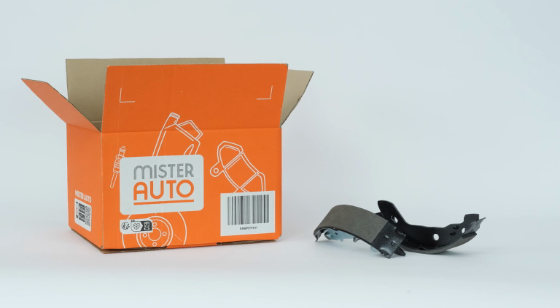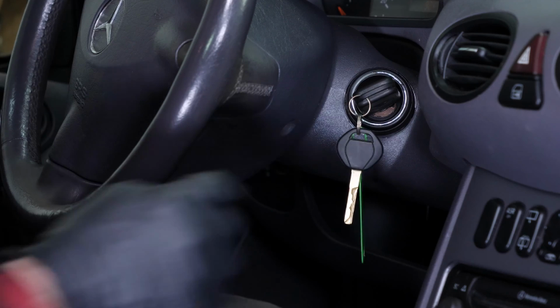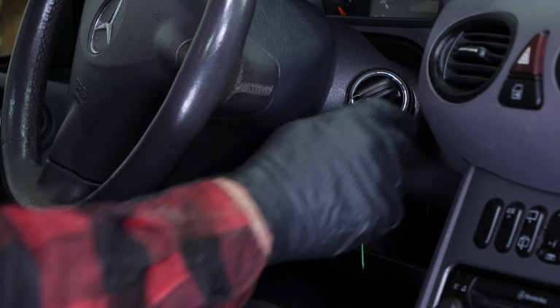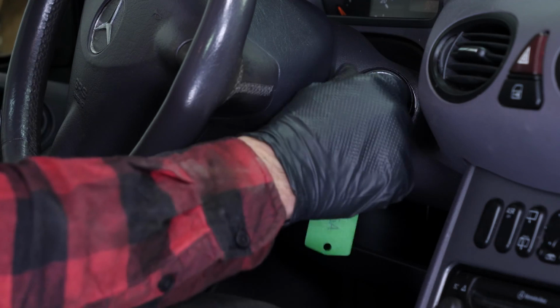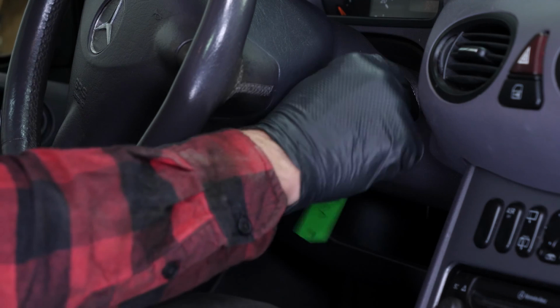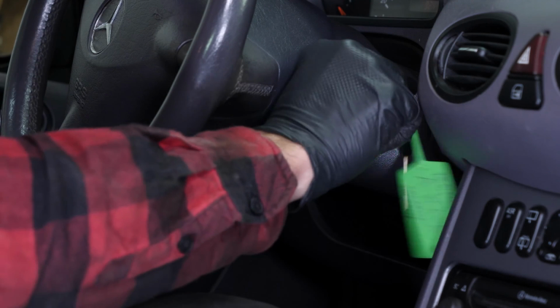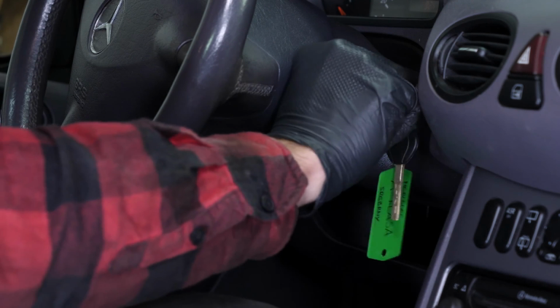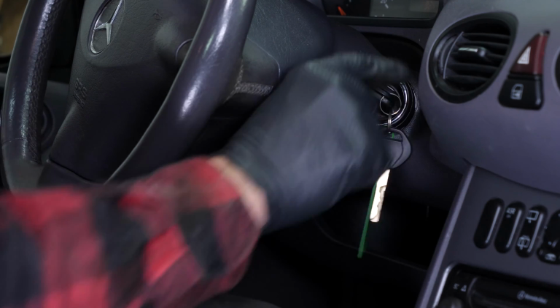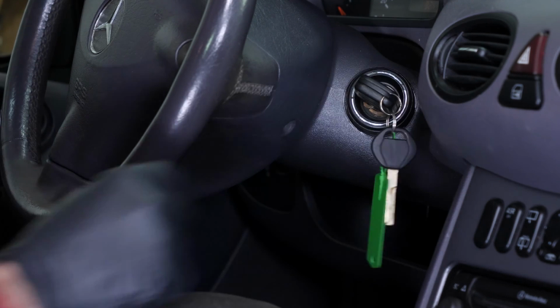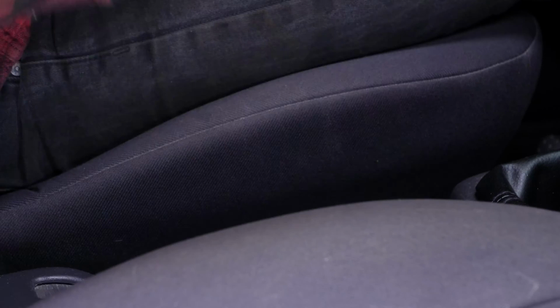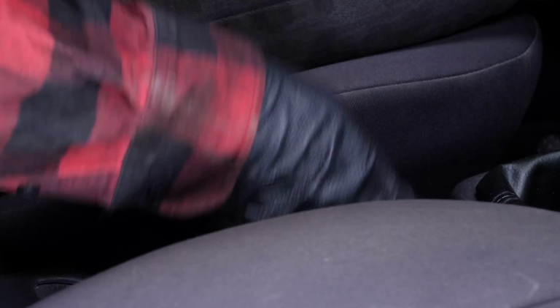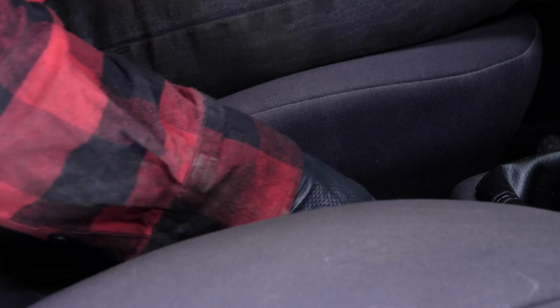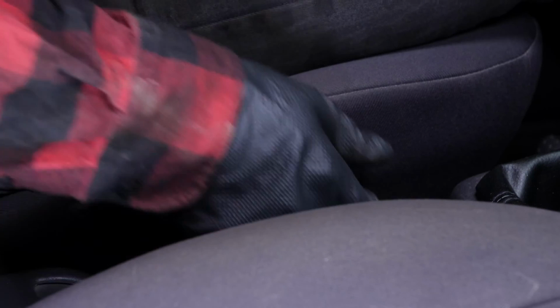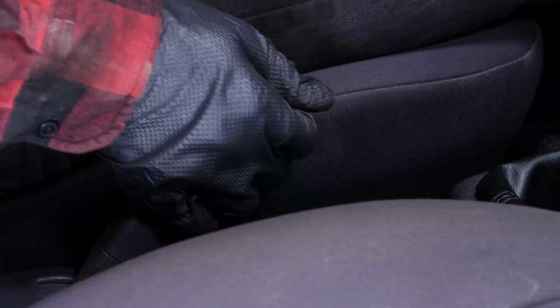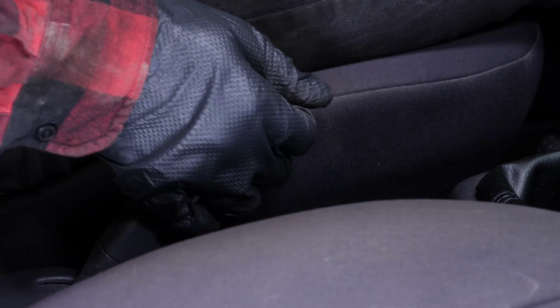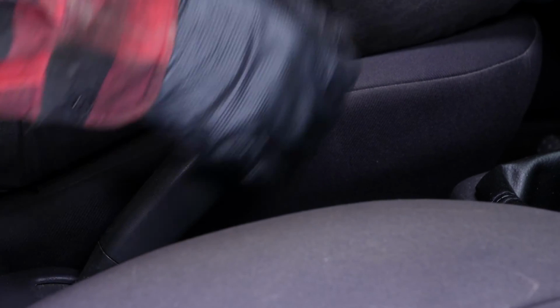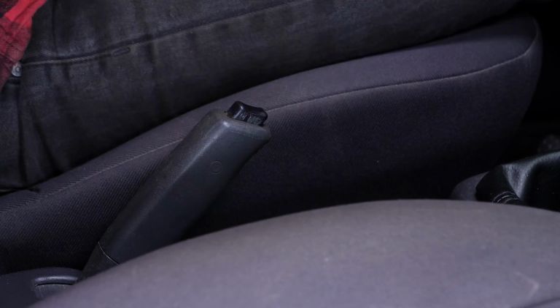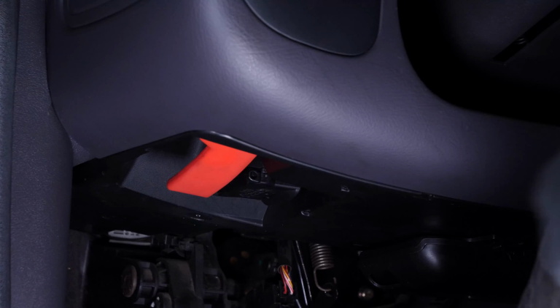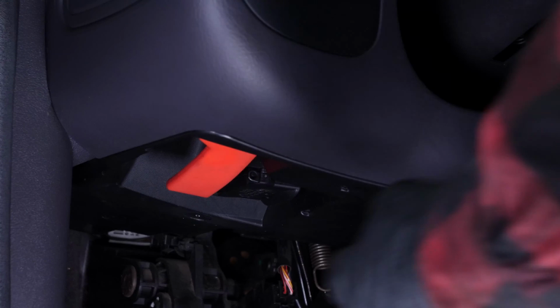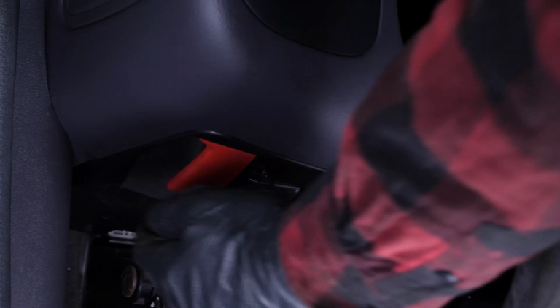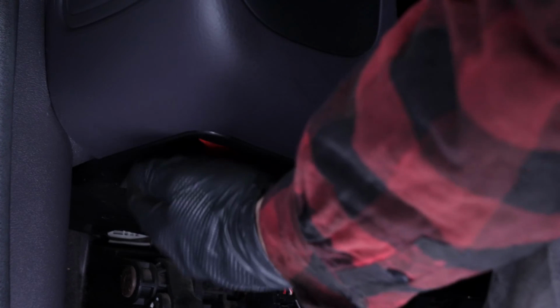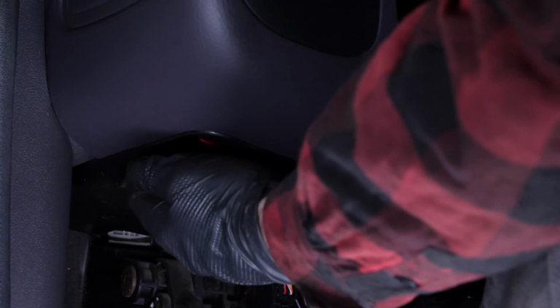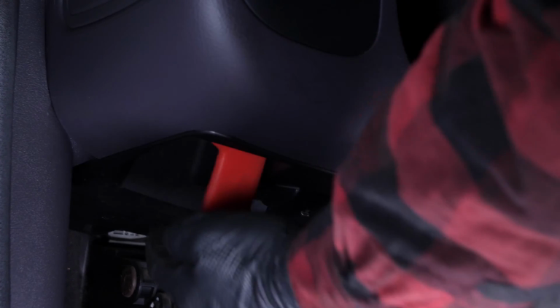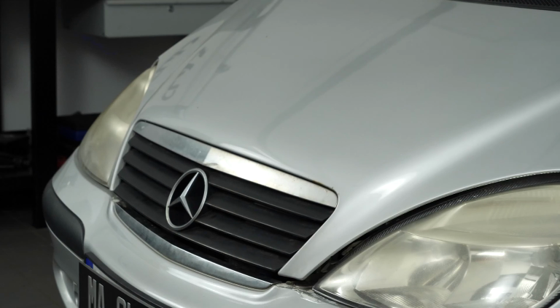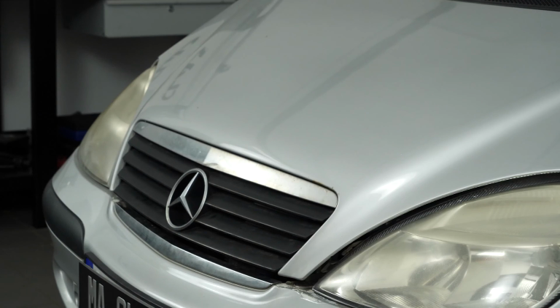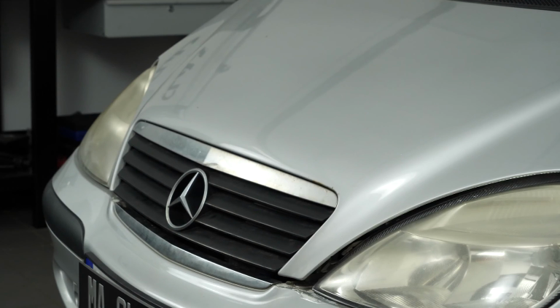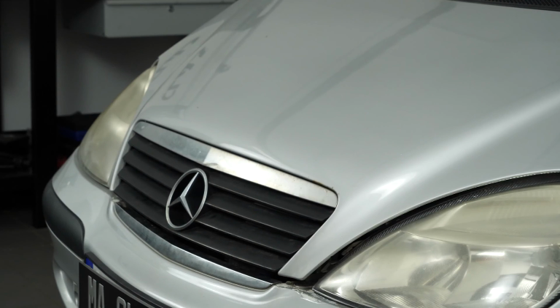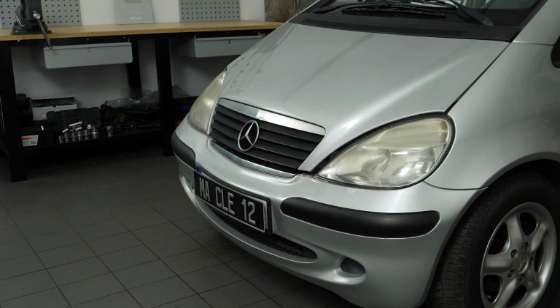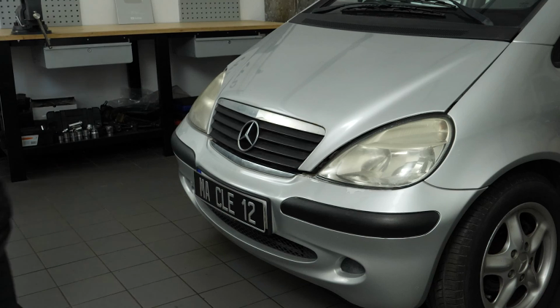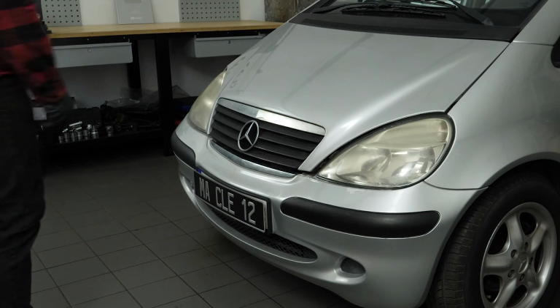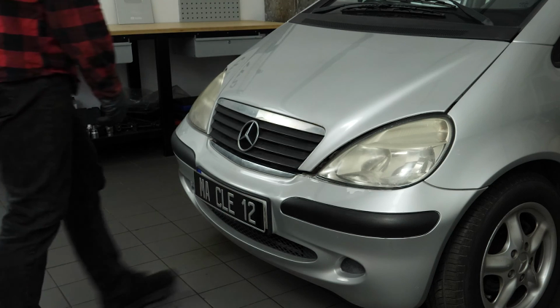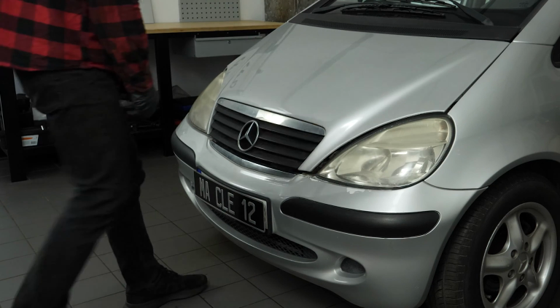Turn your engine off. Pull up the handbrake, pull on the bonnet release lever and open the bonnet.